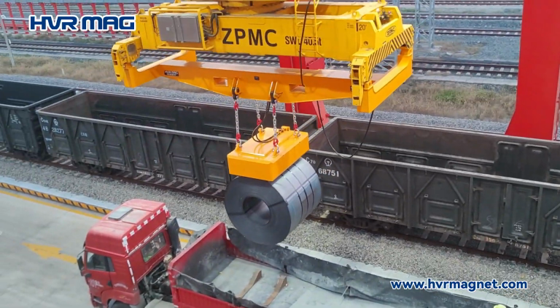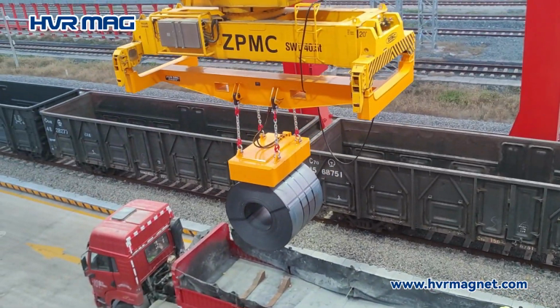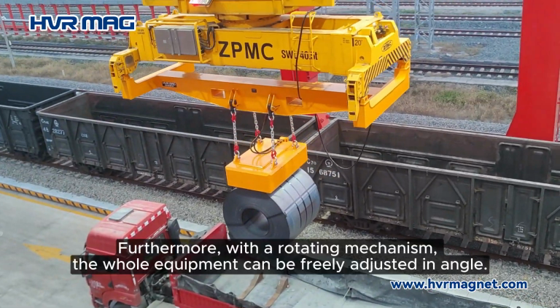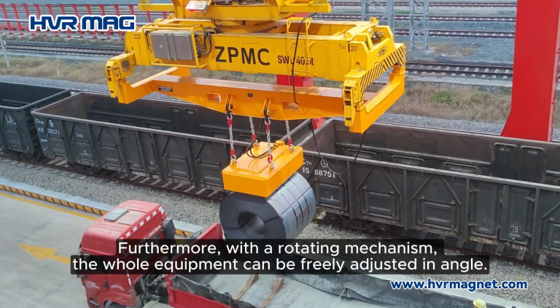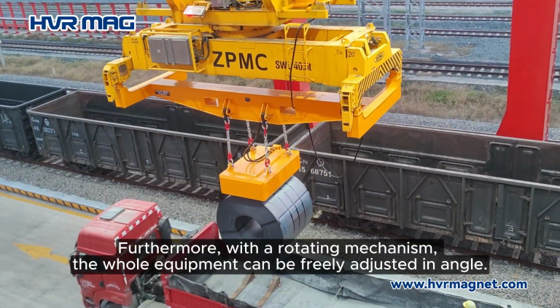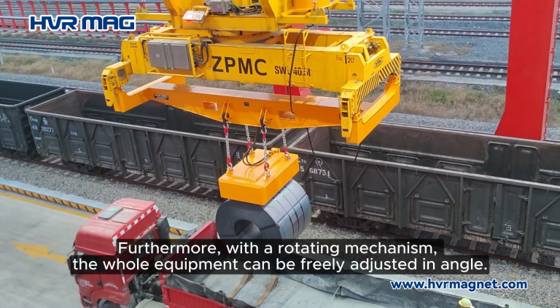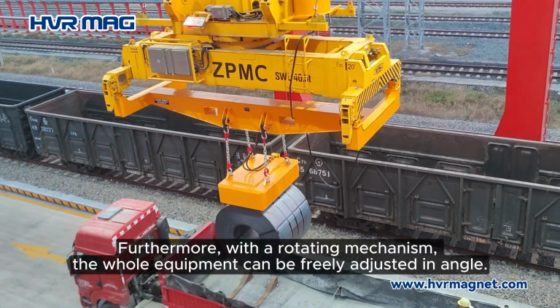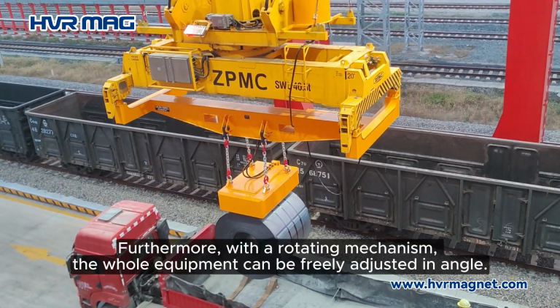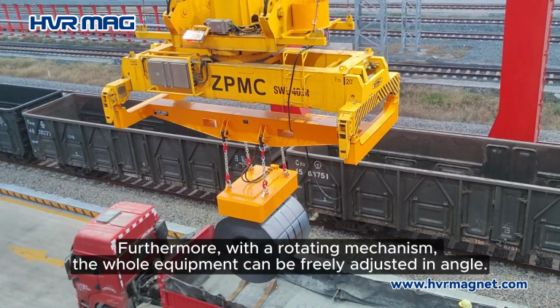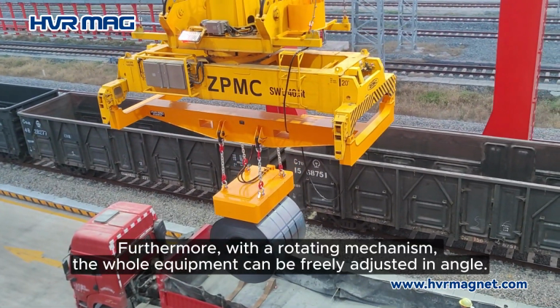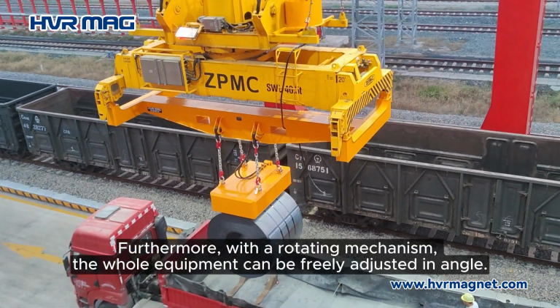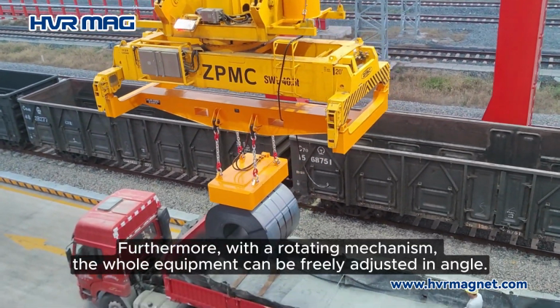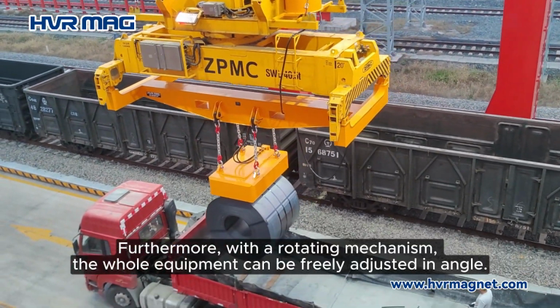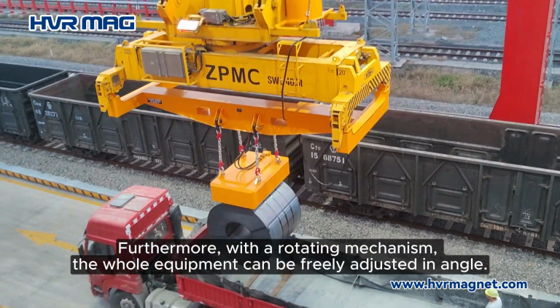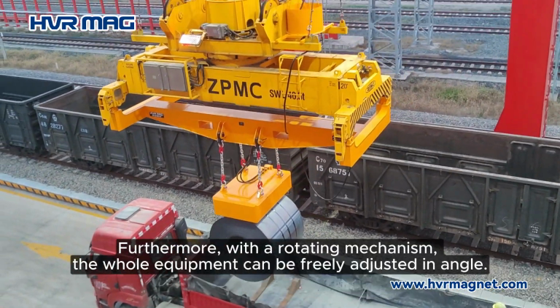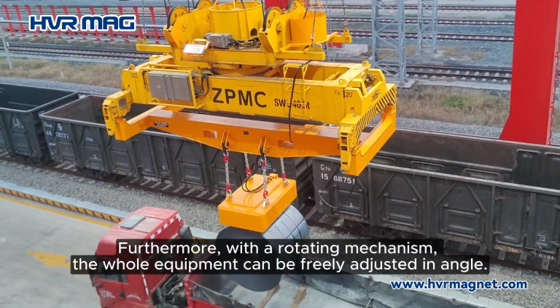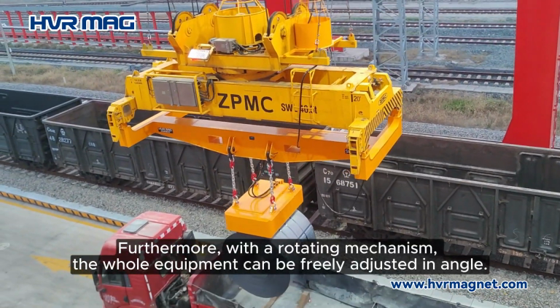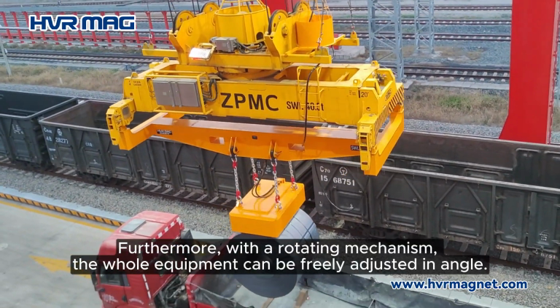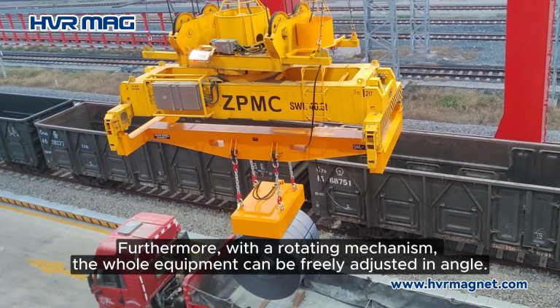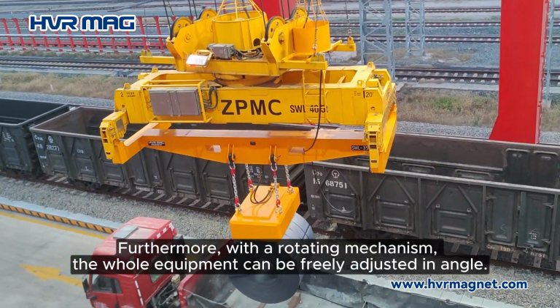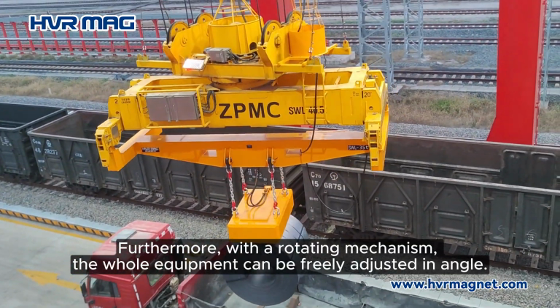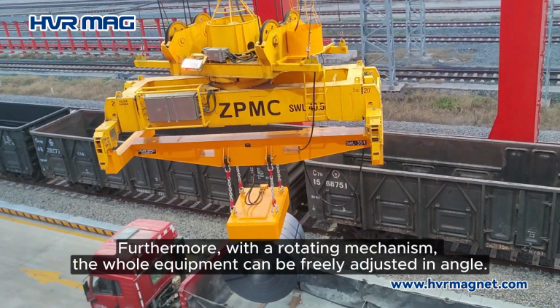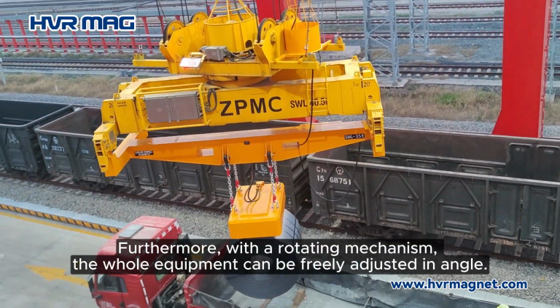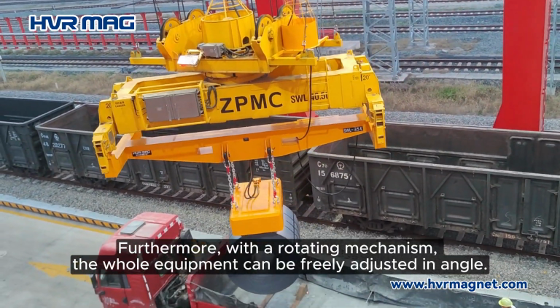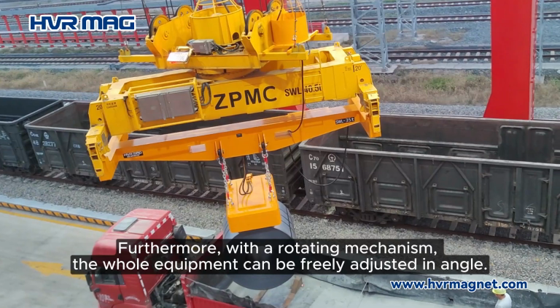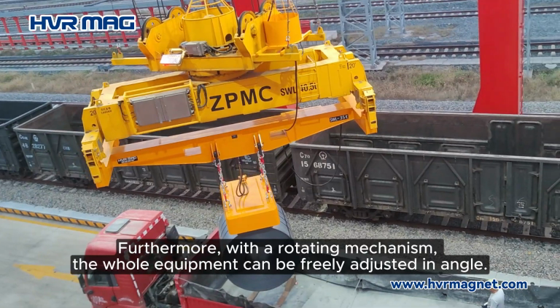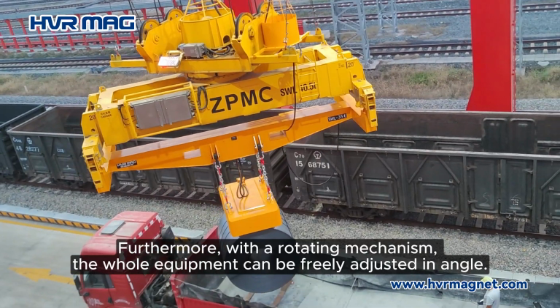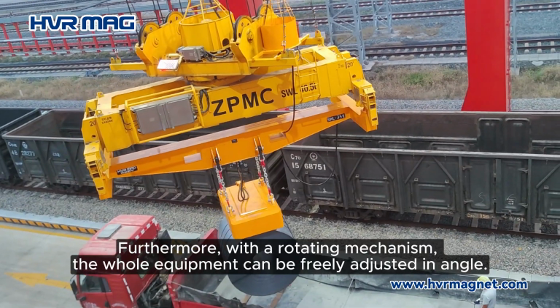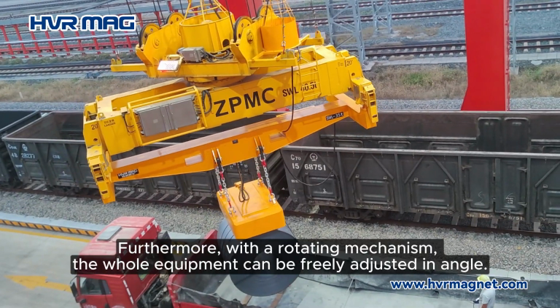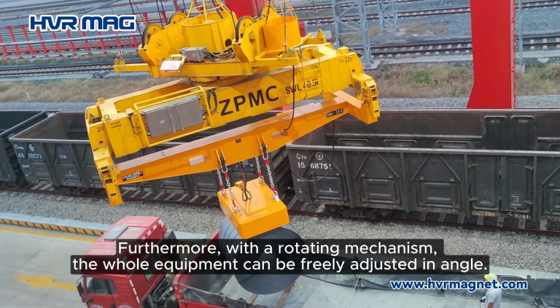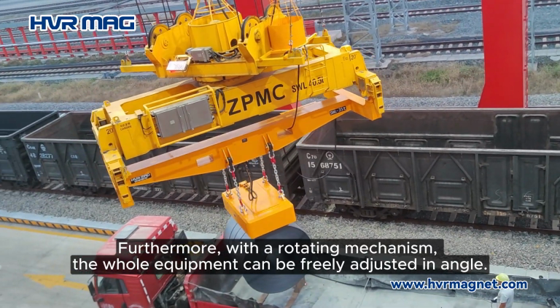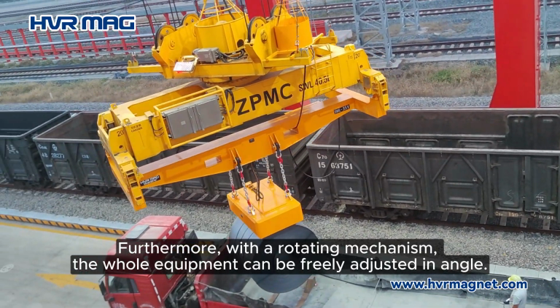Furthermore, with a rotating mechanism, the whole equipment can be freely adjusted in angle.